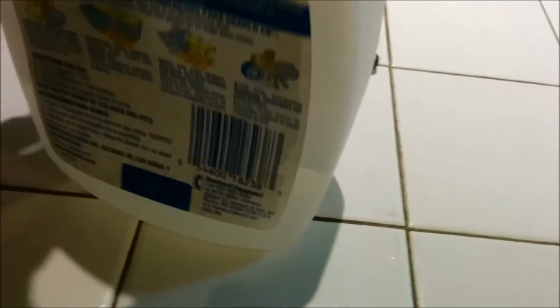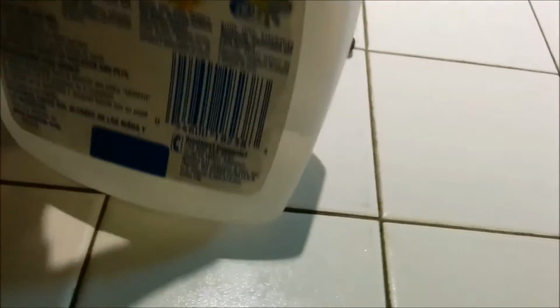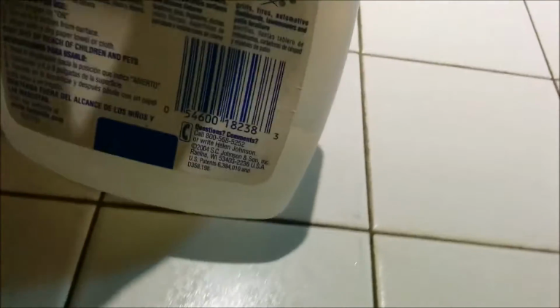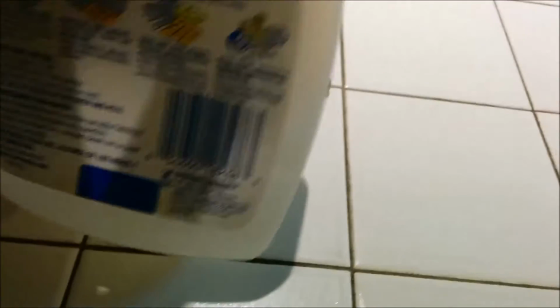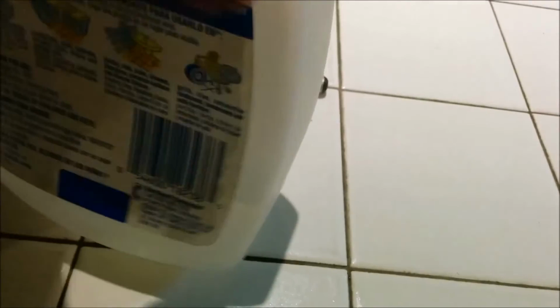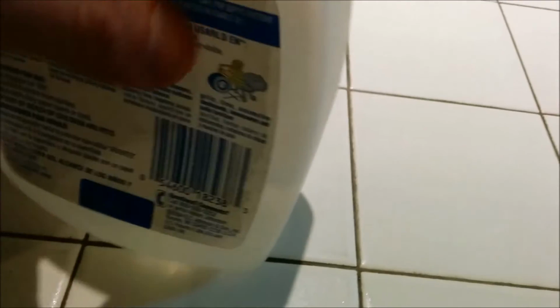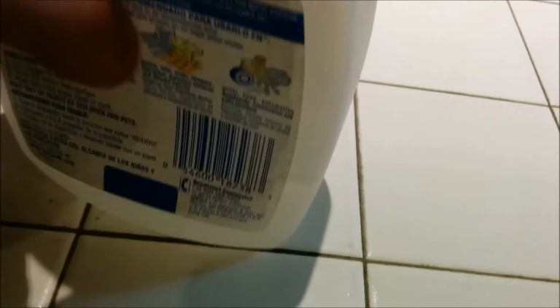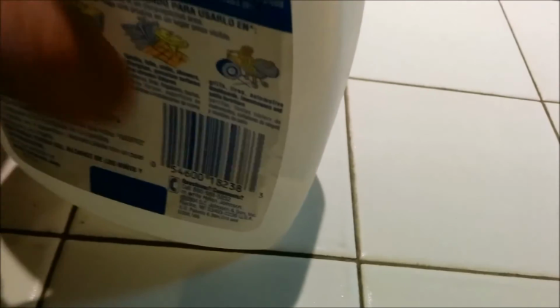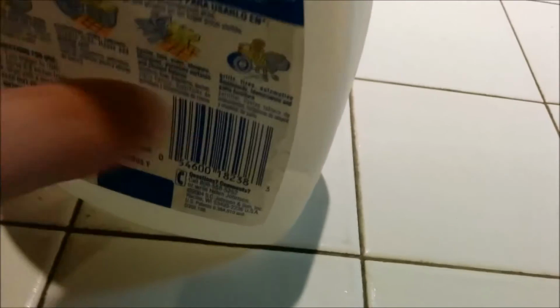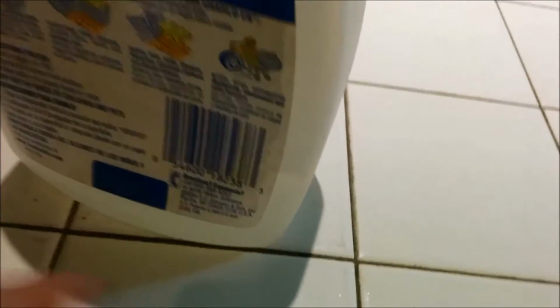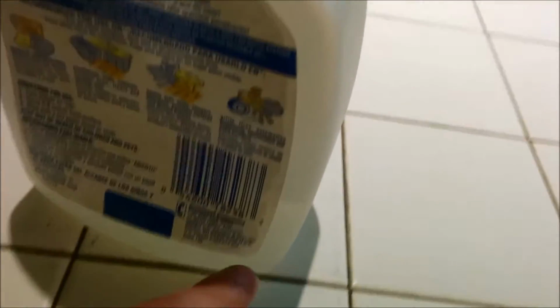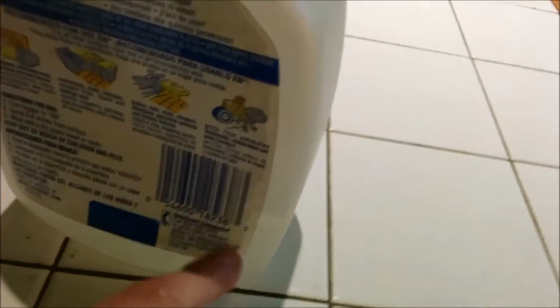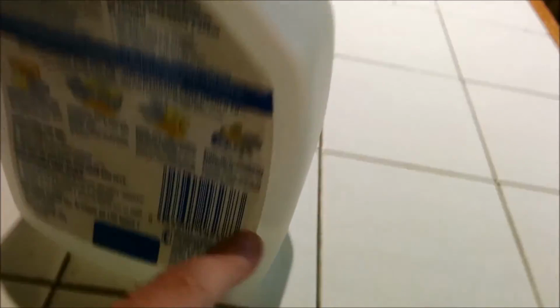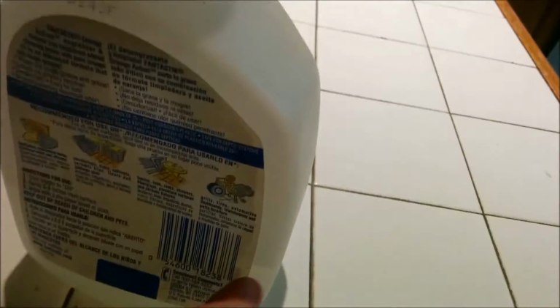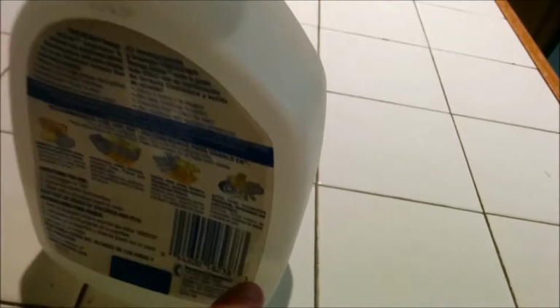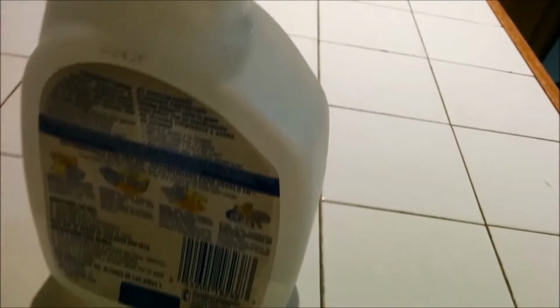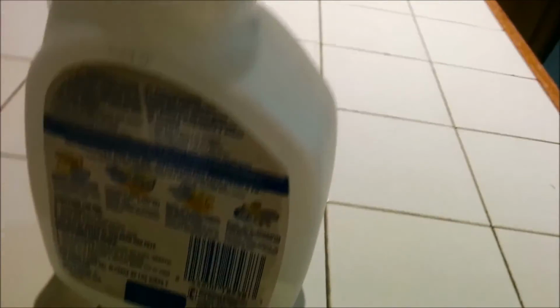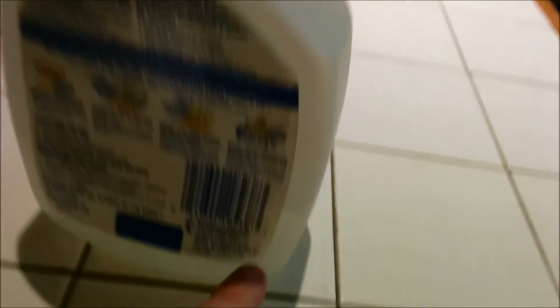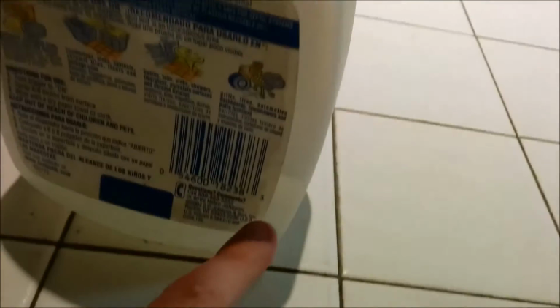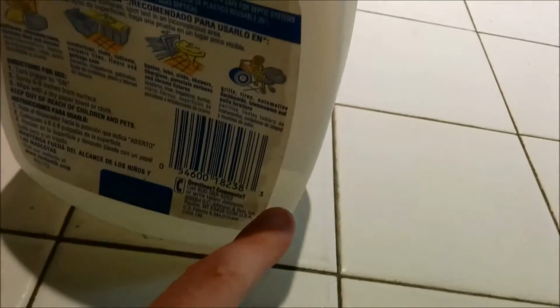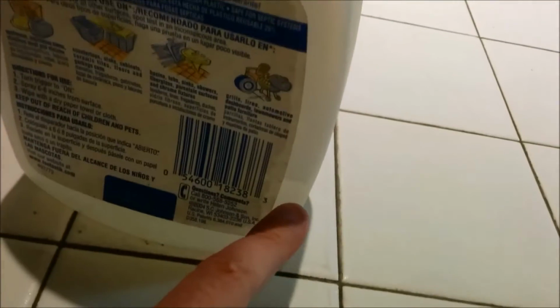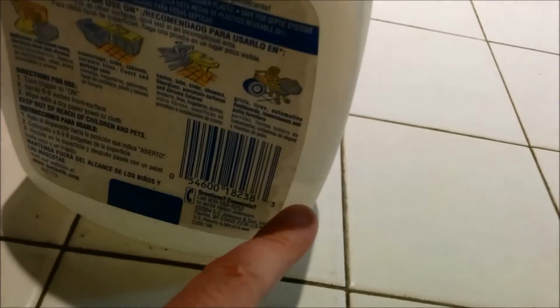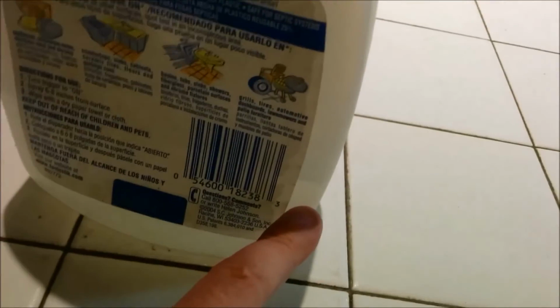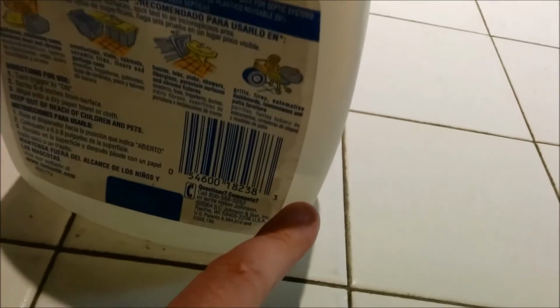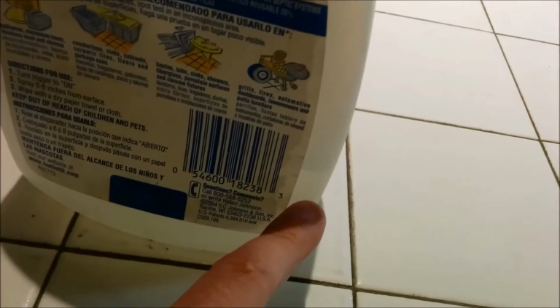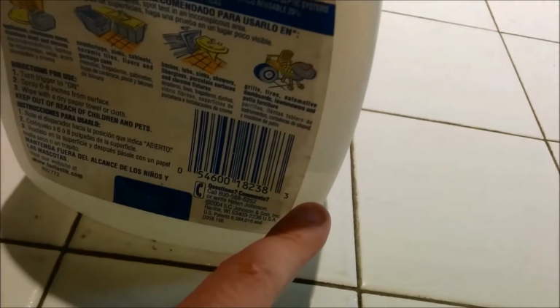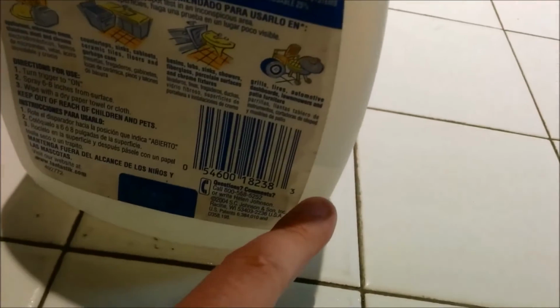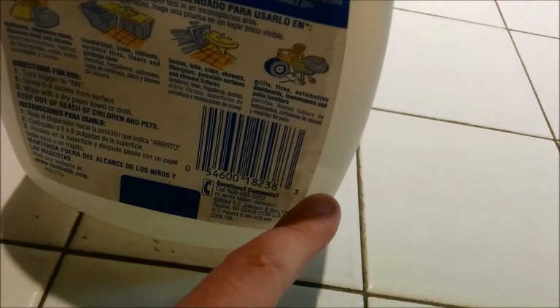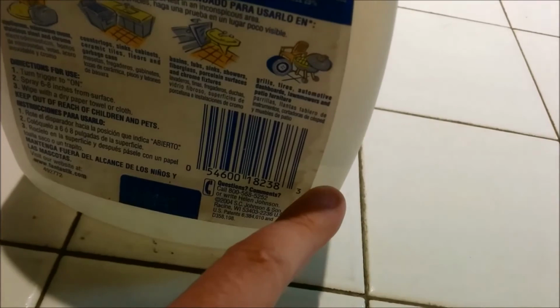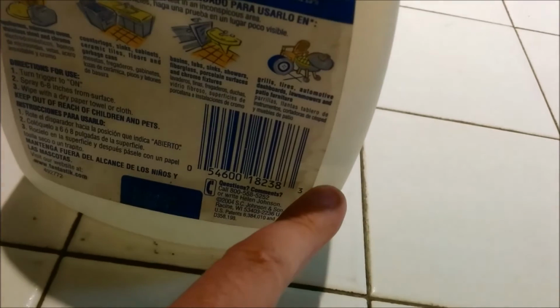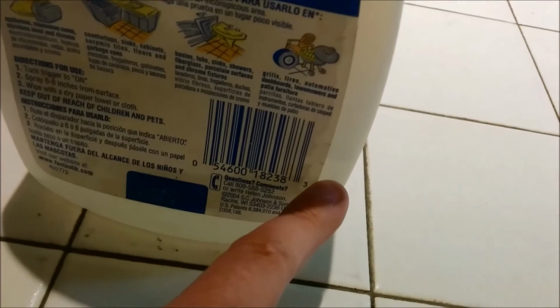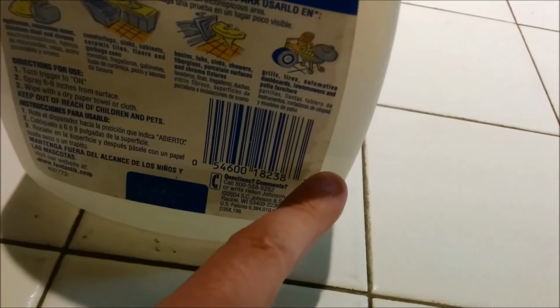The first step is to add a little bit of water. I would say about one-third of the bottle should be regular tap water.